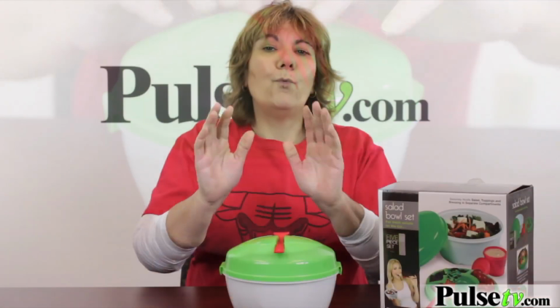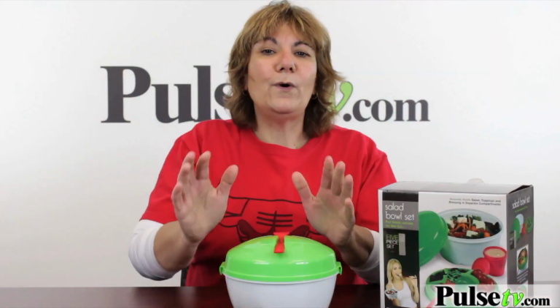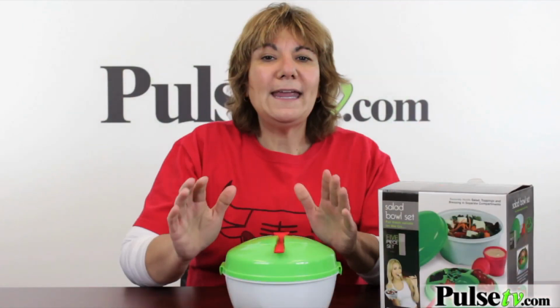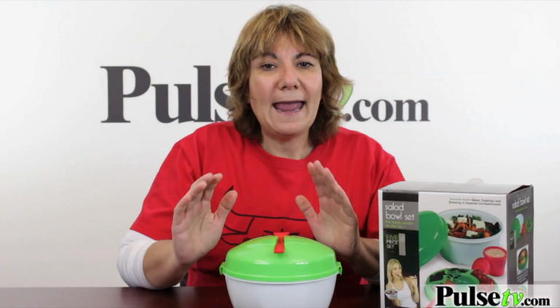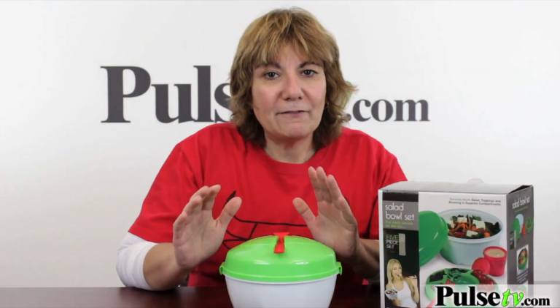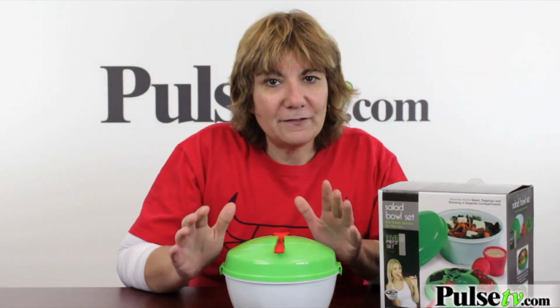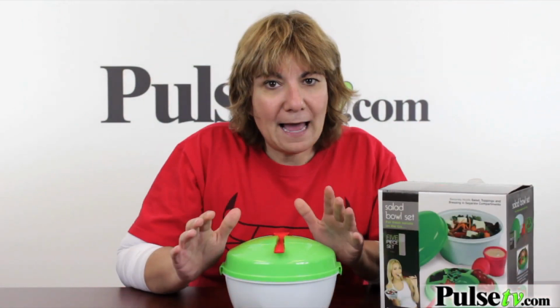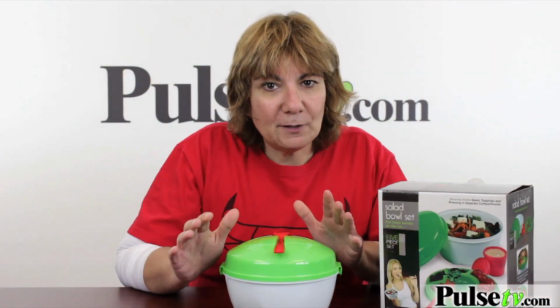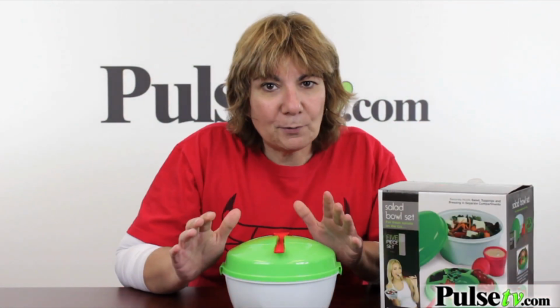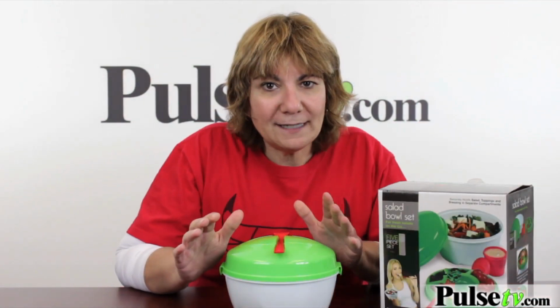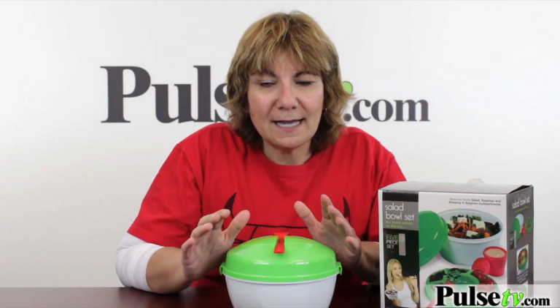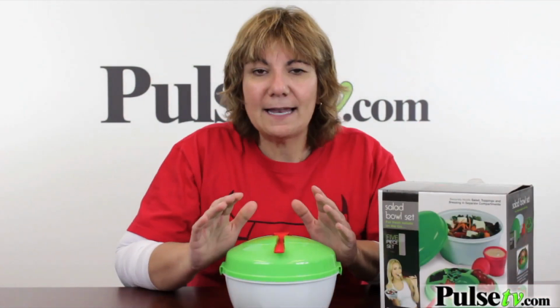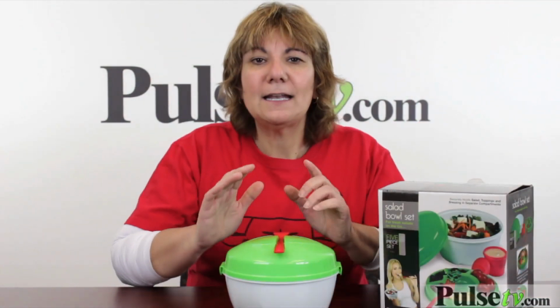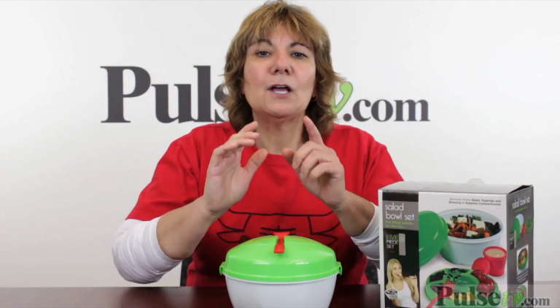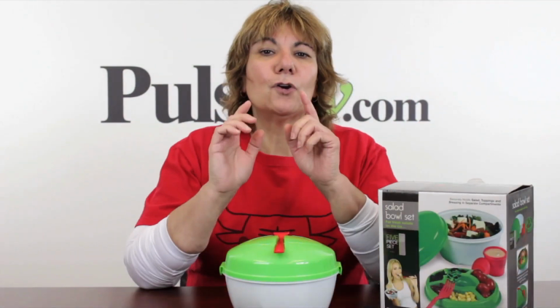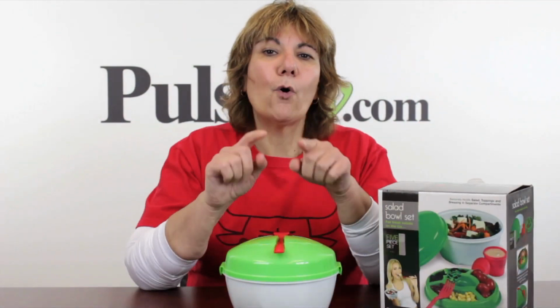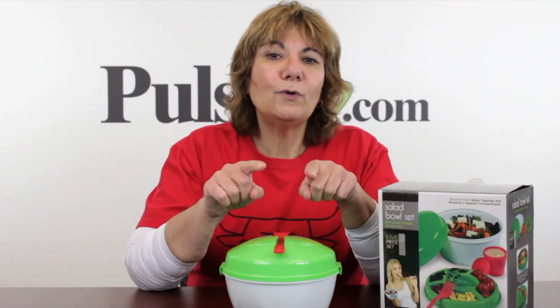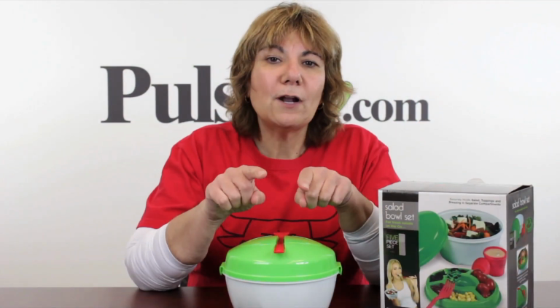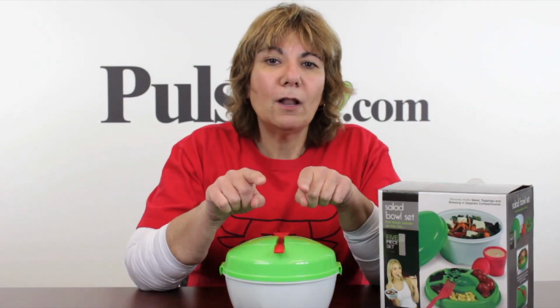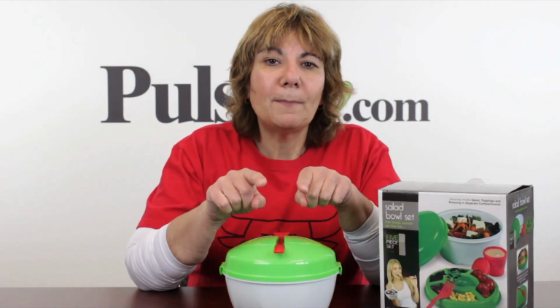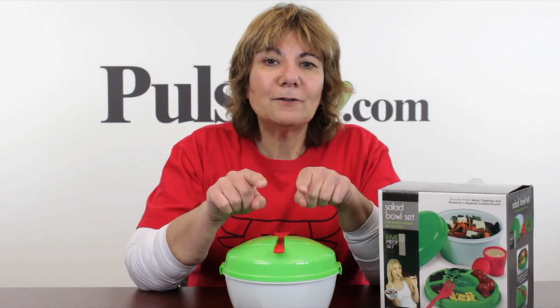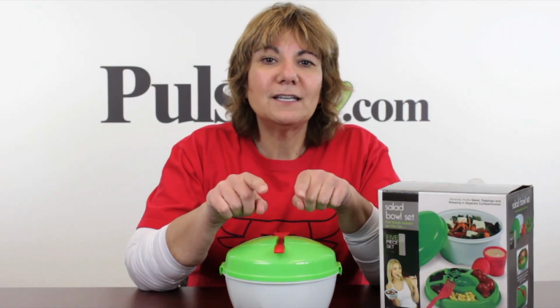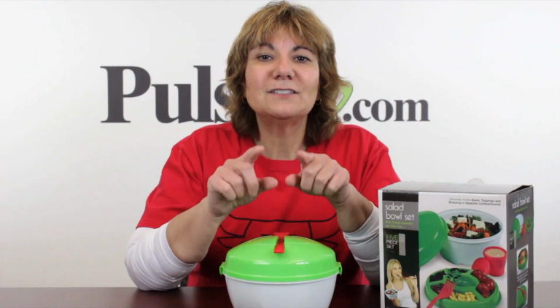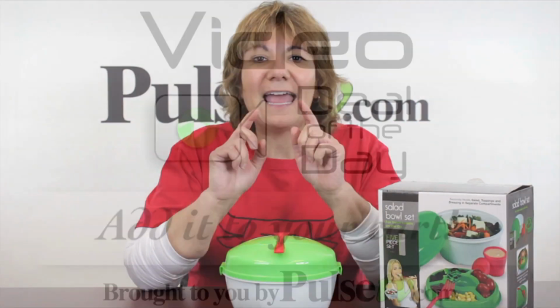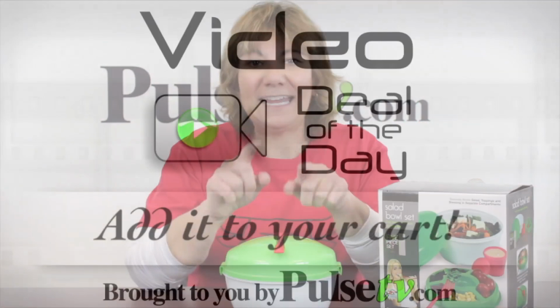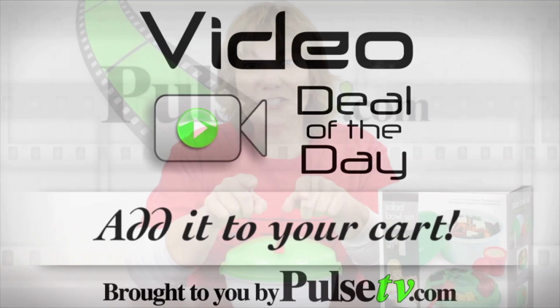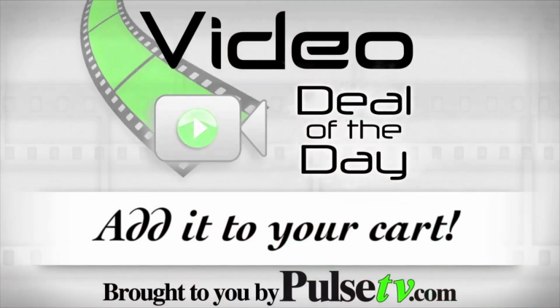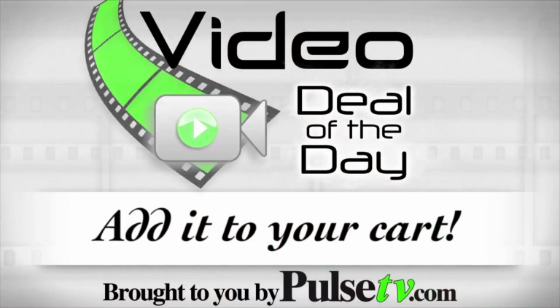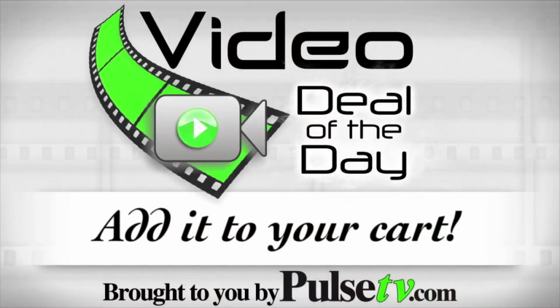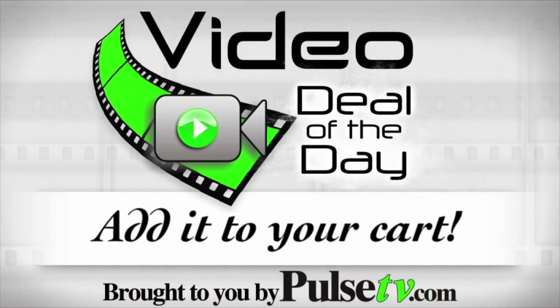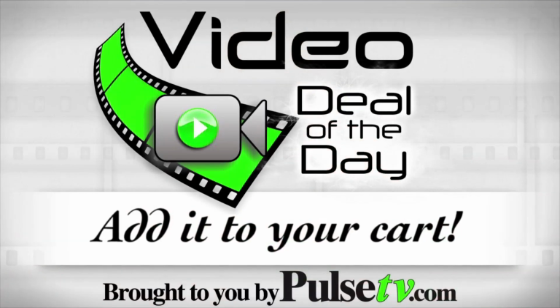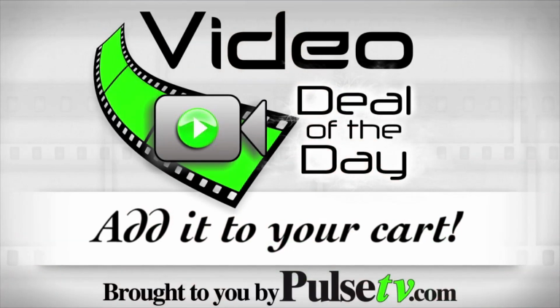We have a phenomenal price on it. Go read all about this and get your special price.